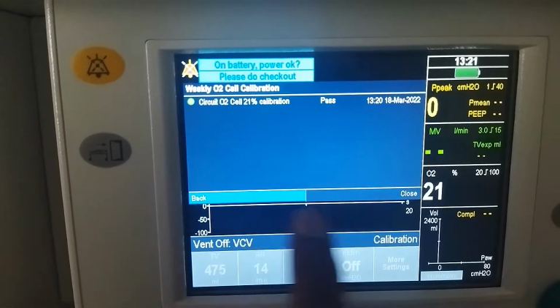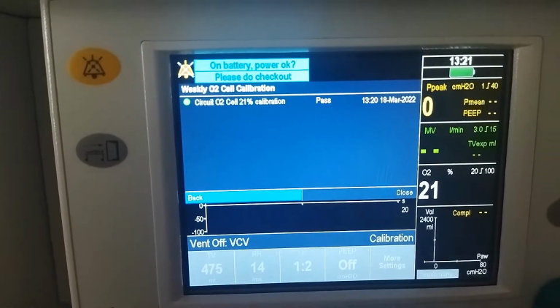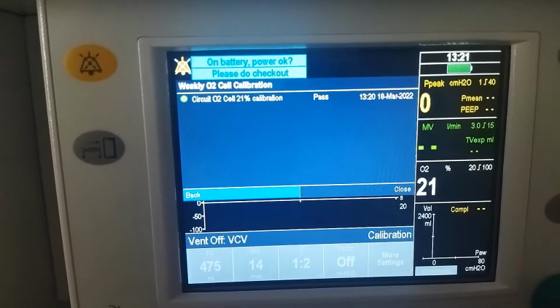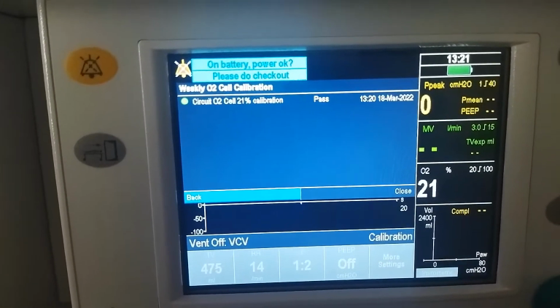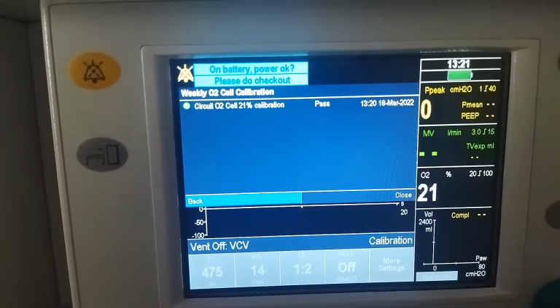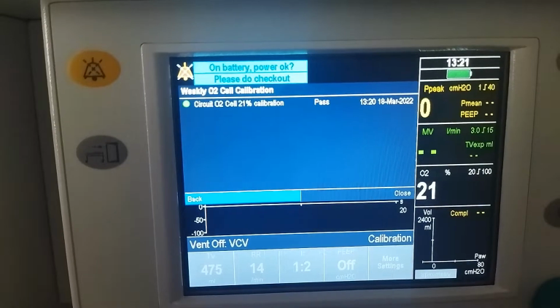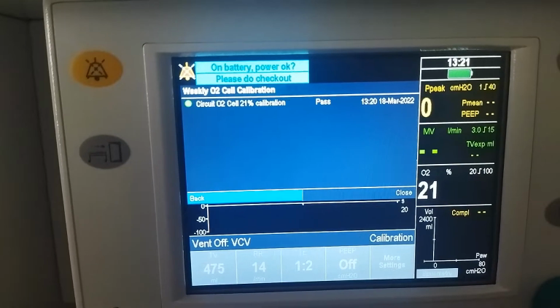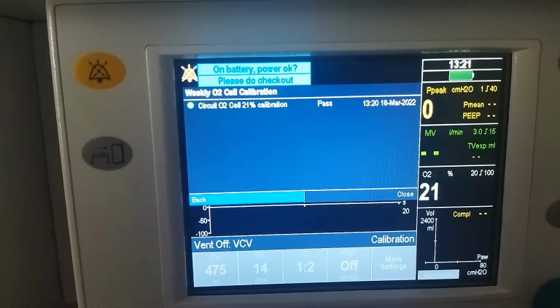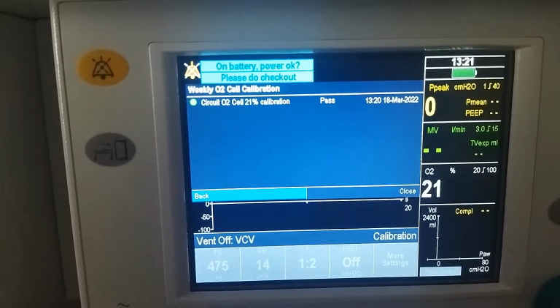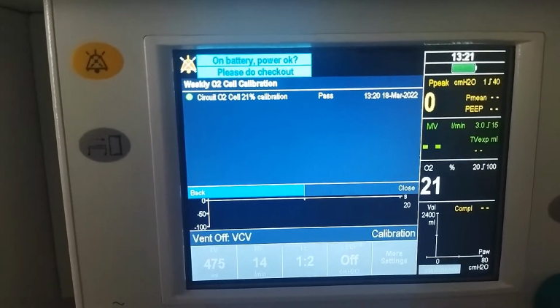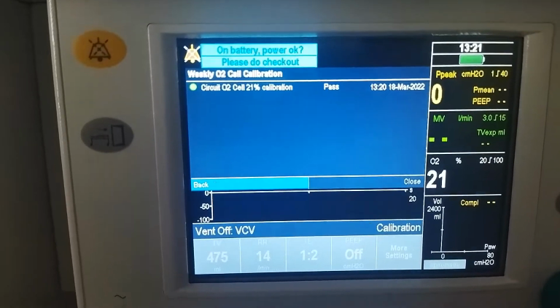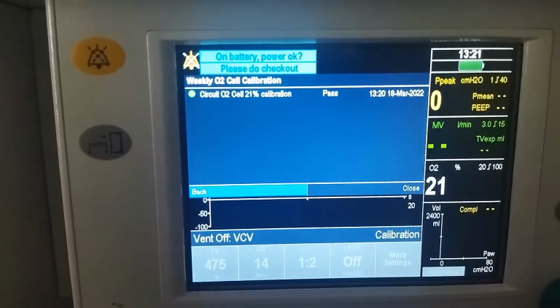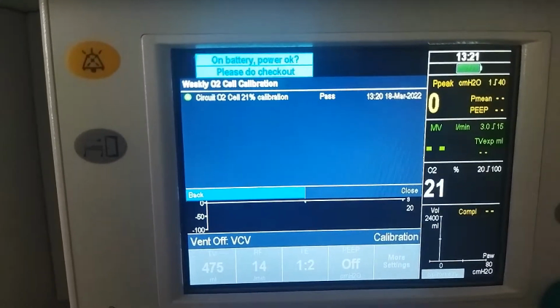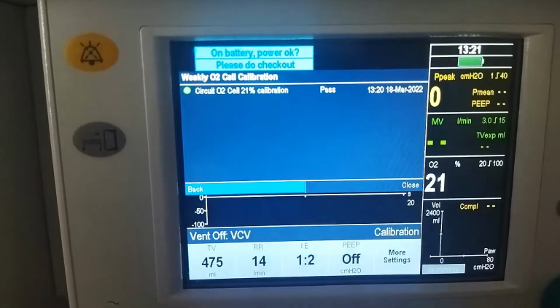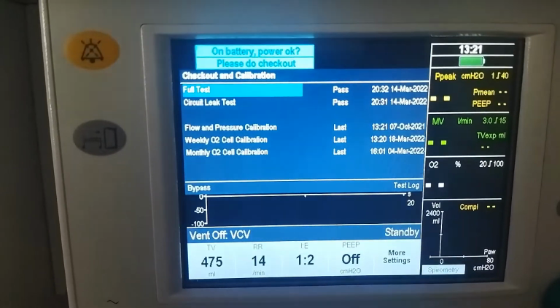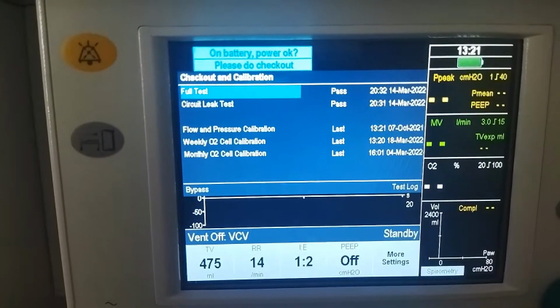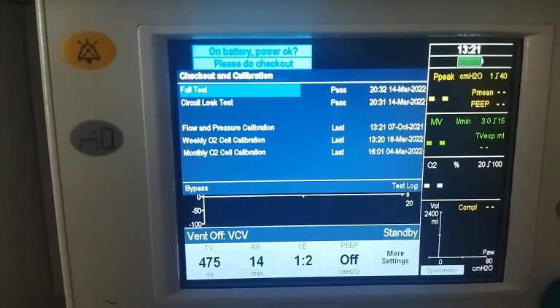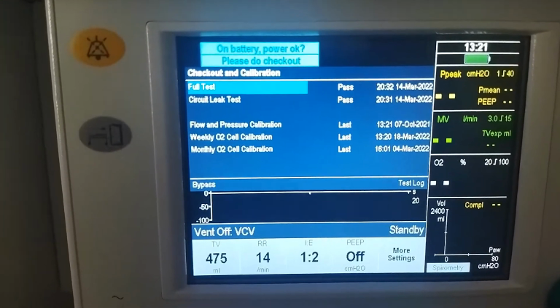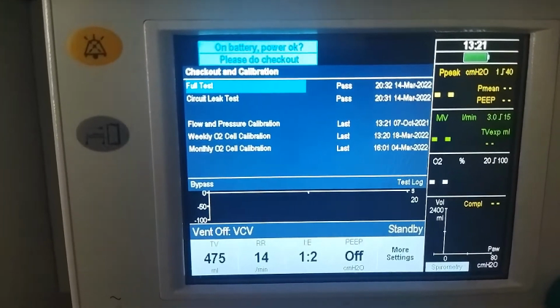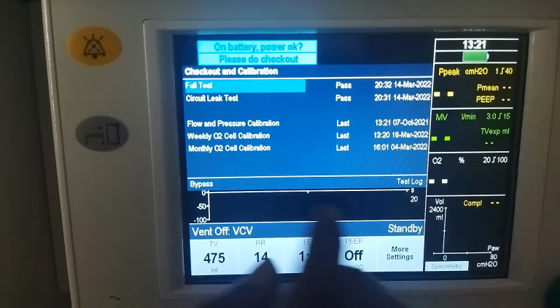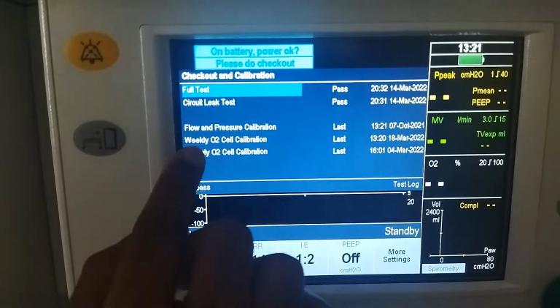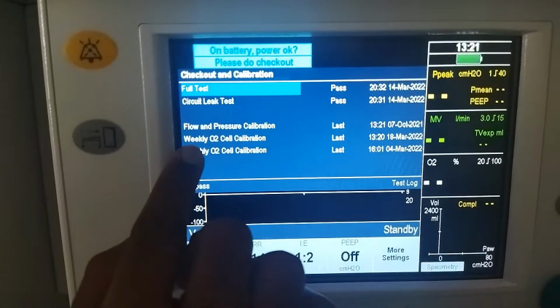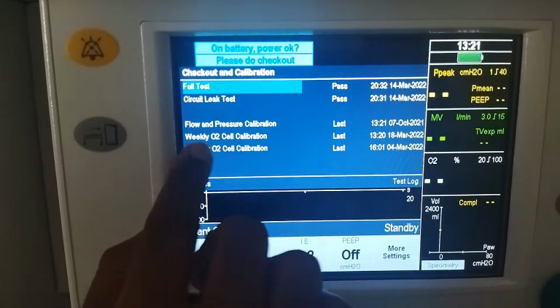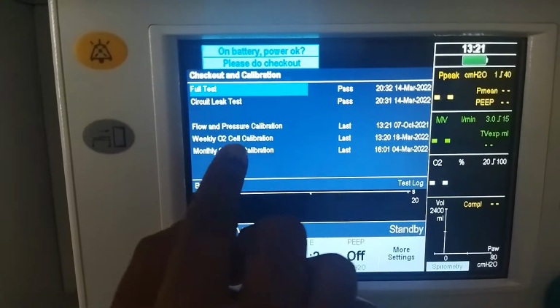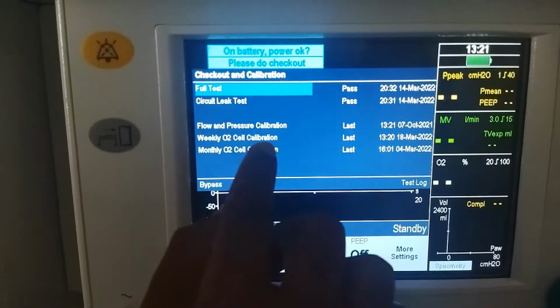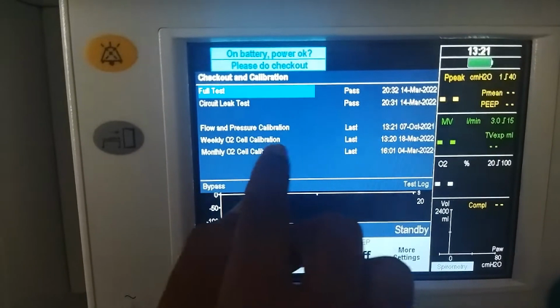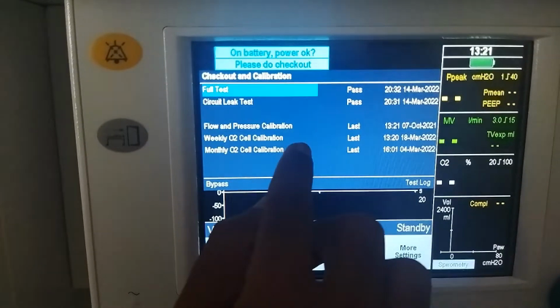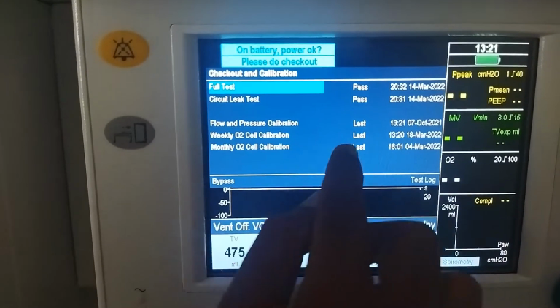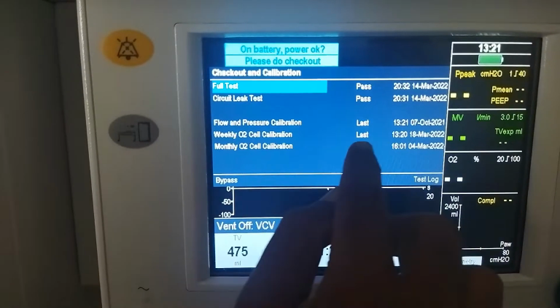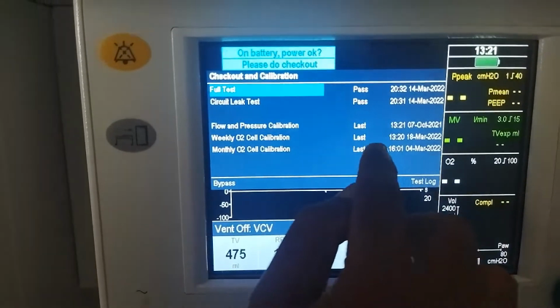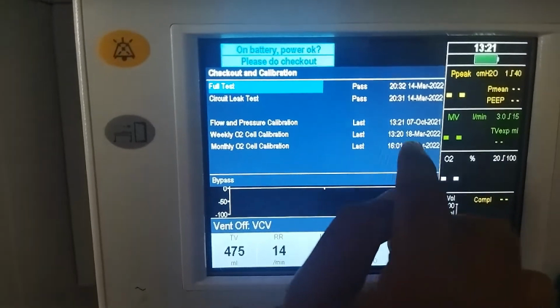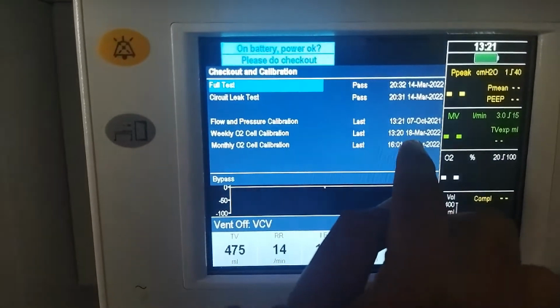You can go back. The O2 cell calibration is now complete.